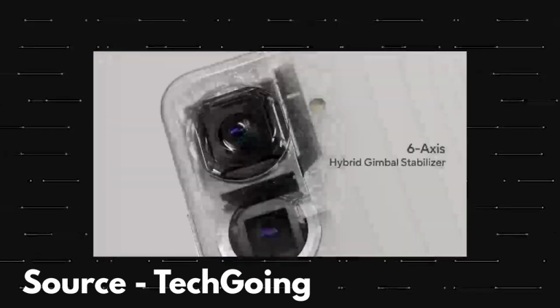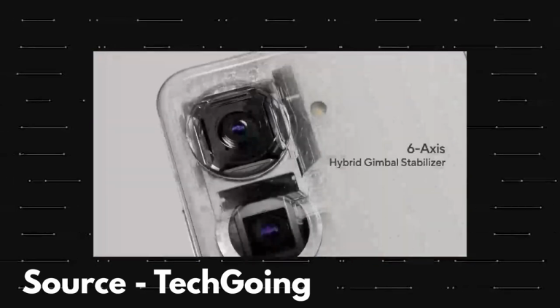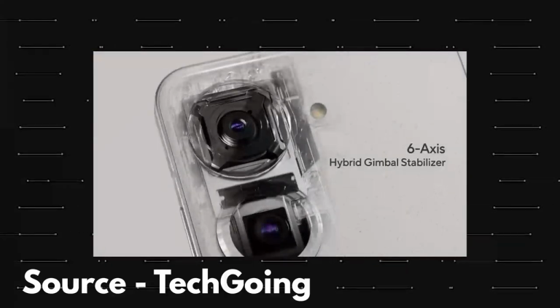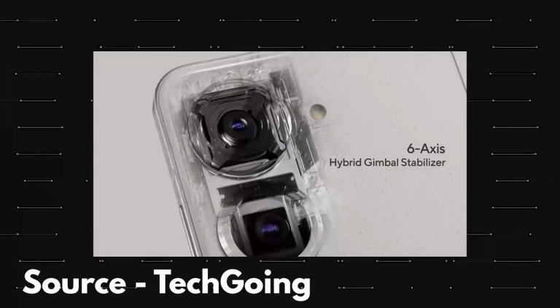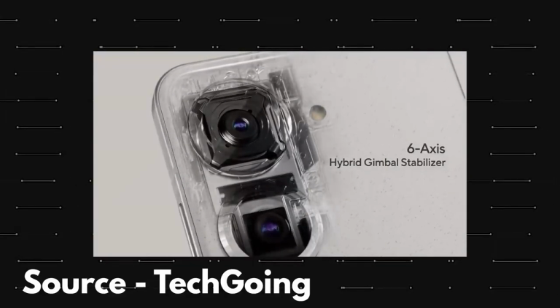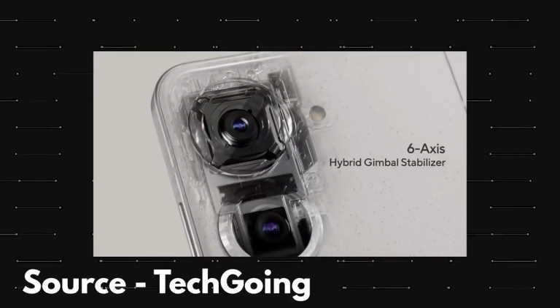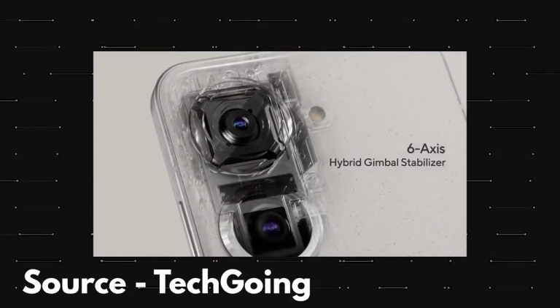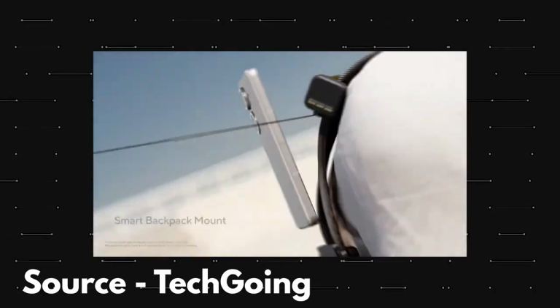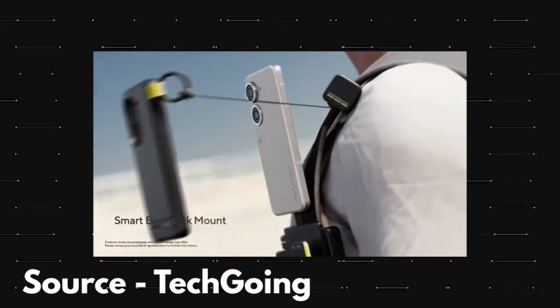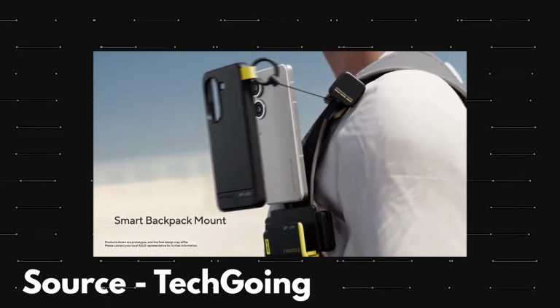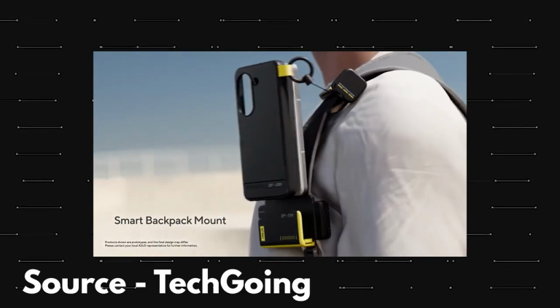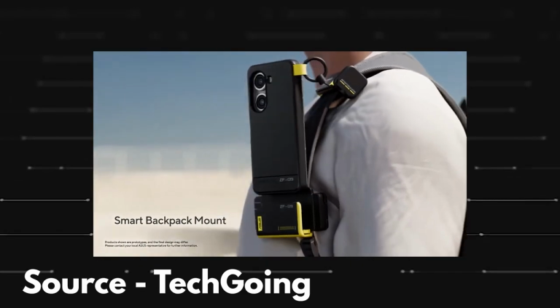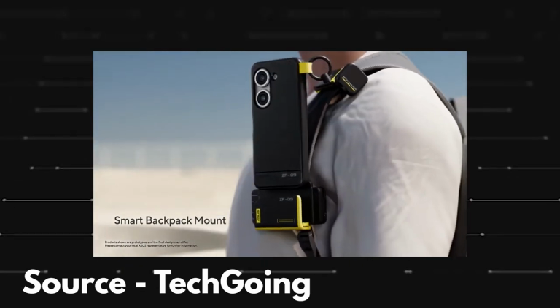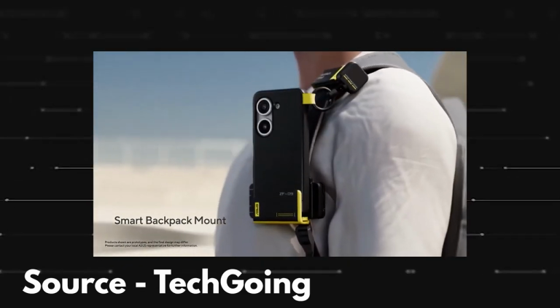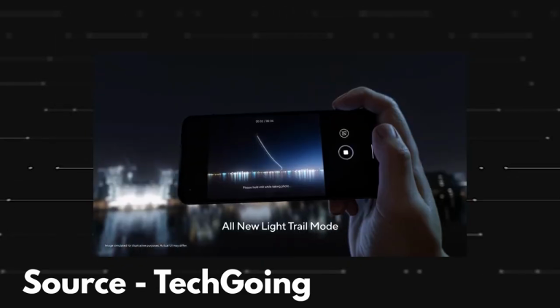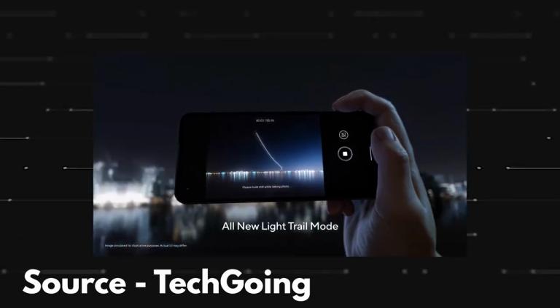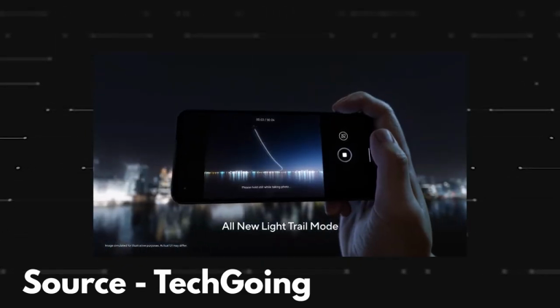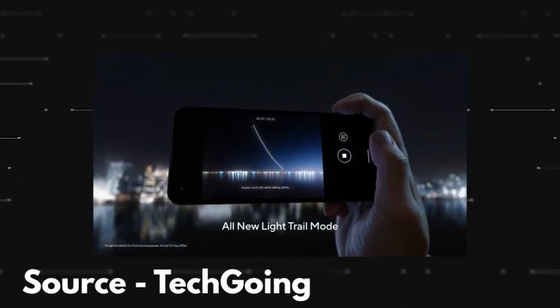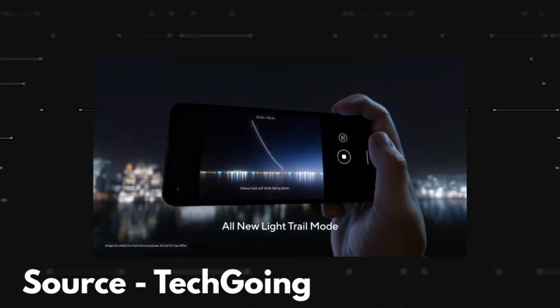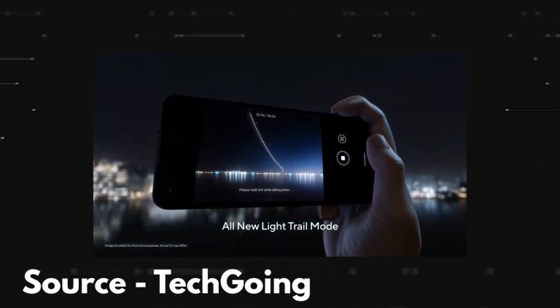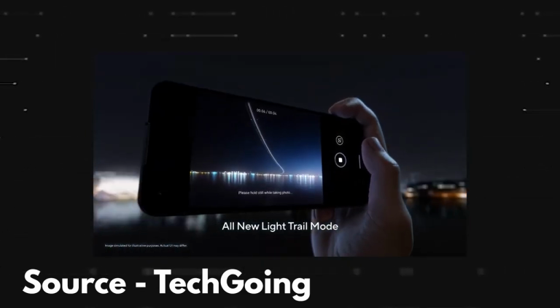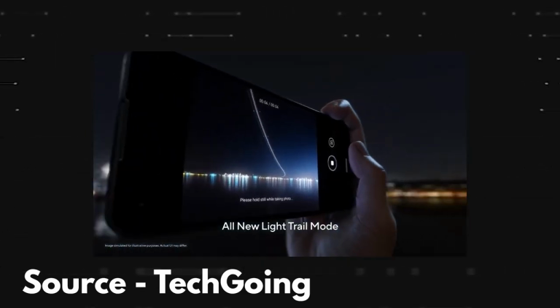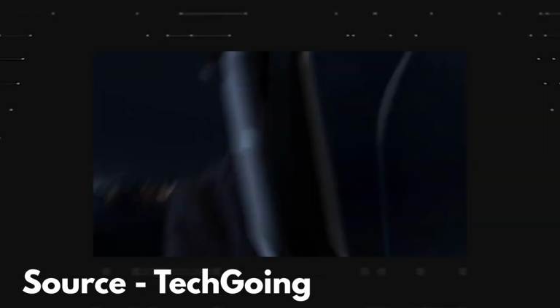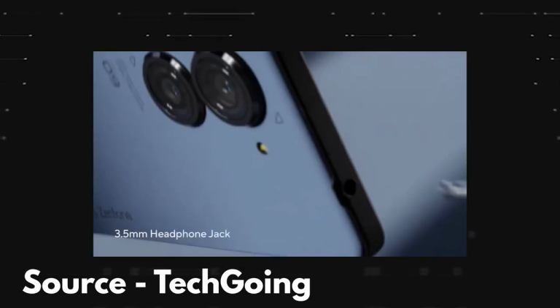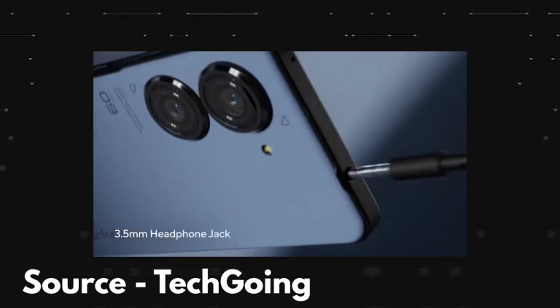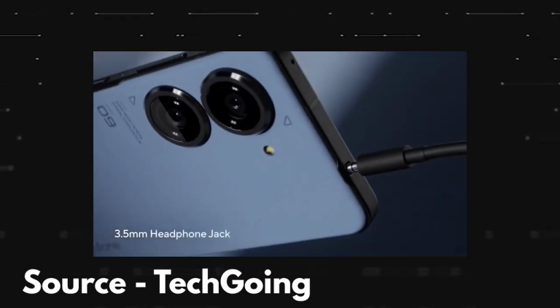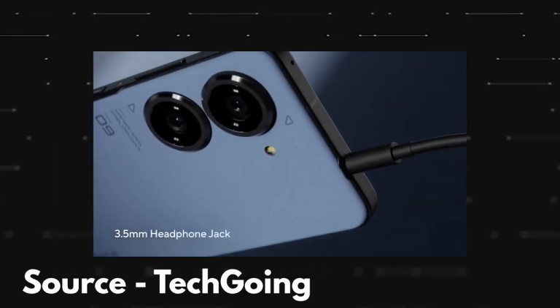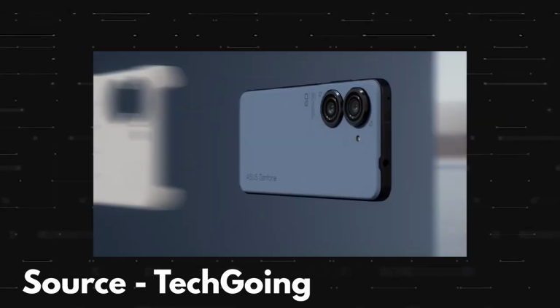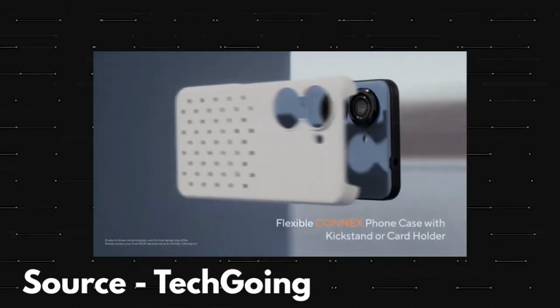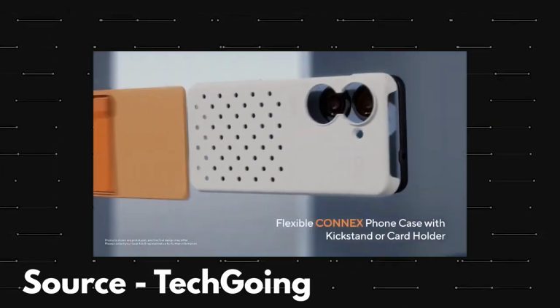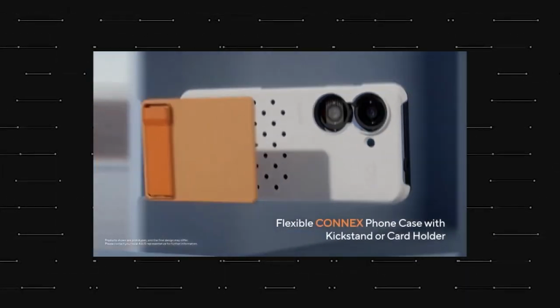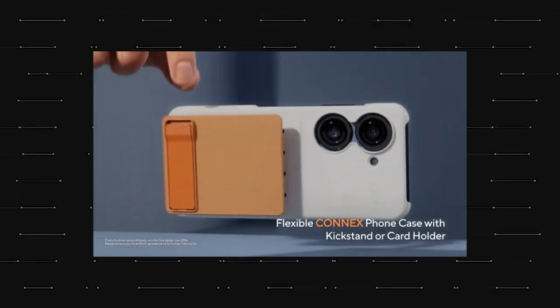Anyways, what do you think of this upcoming compact flagship from Asus? Do let me know via the comment section below and as always, I'll catch you in the next one.